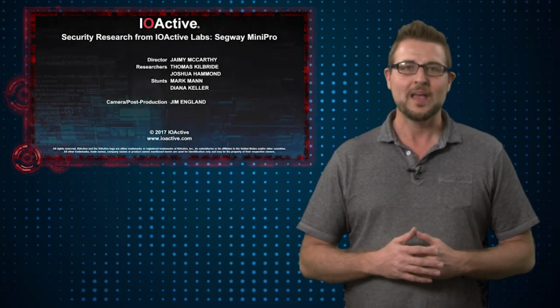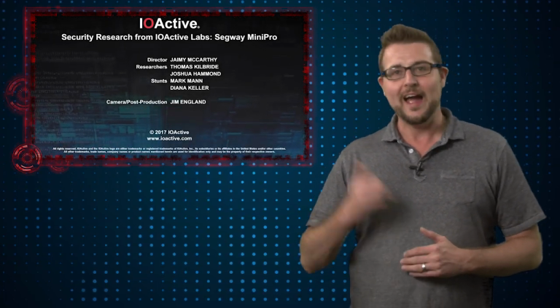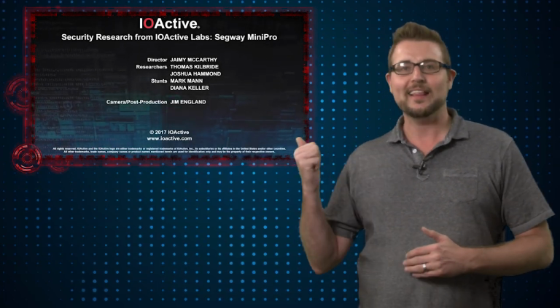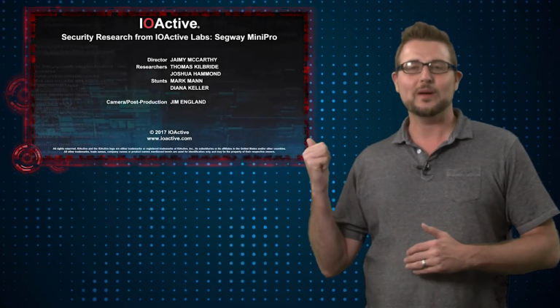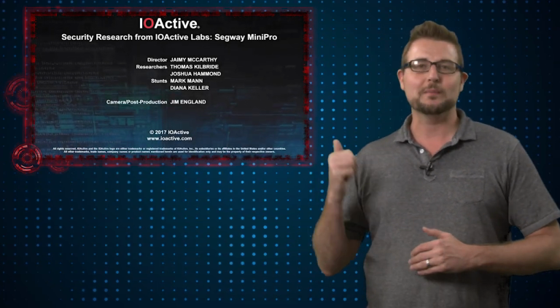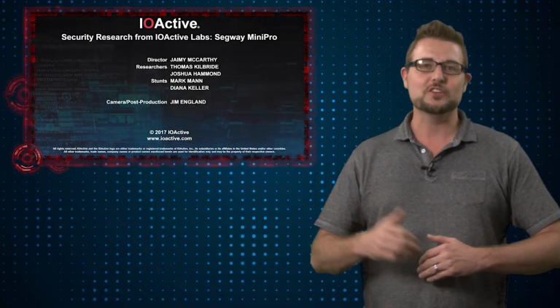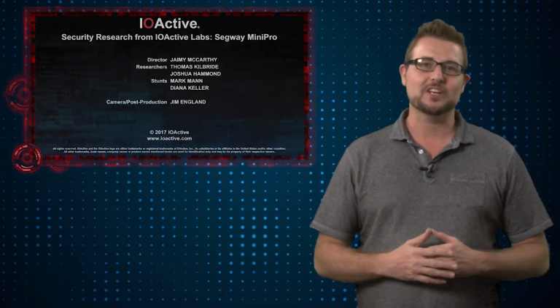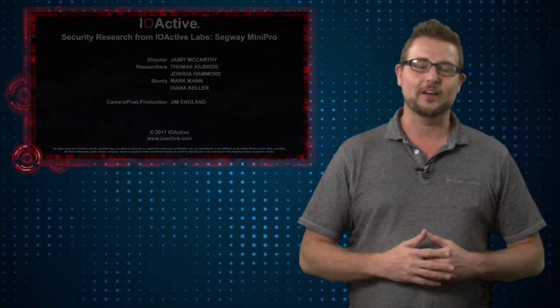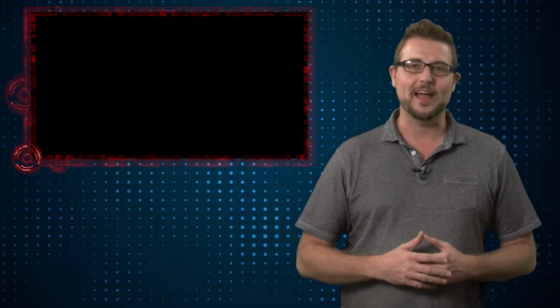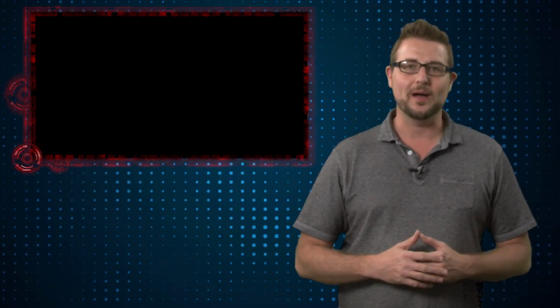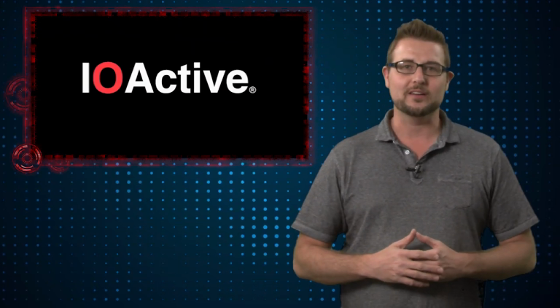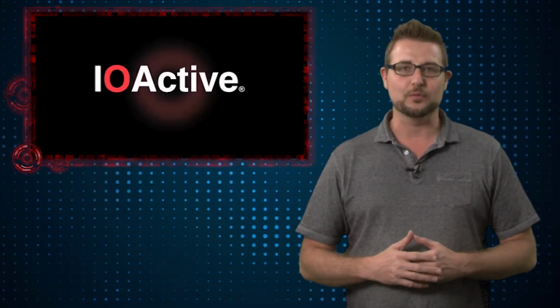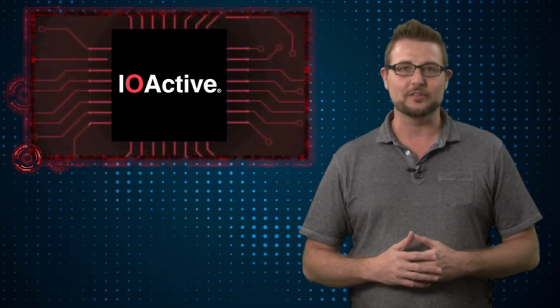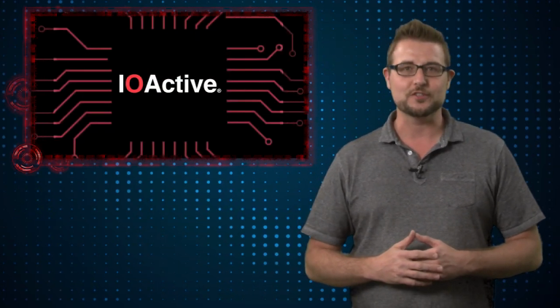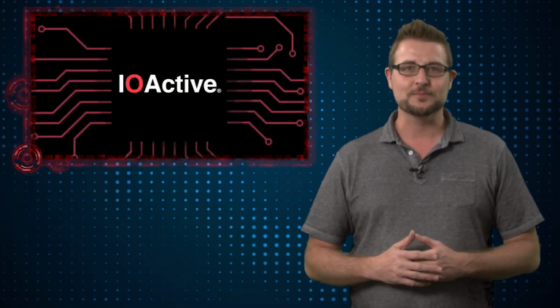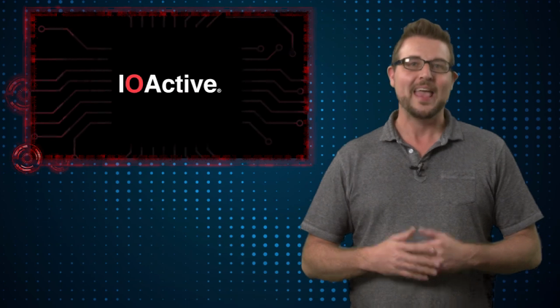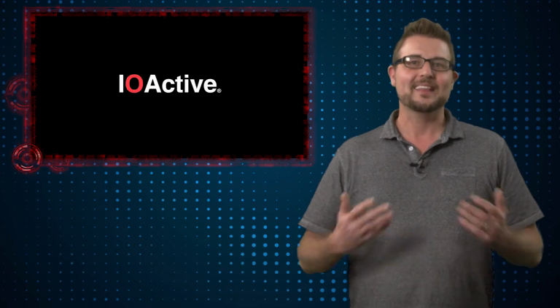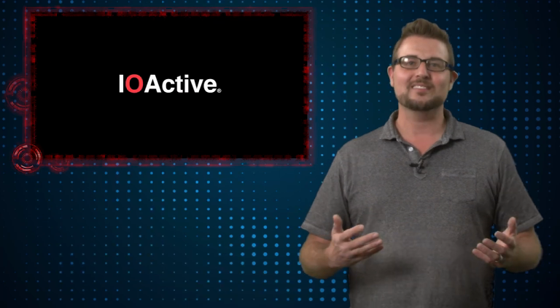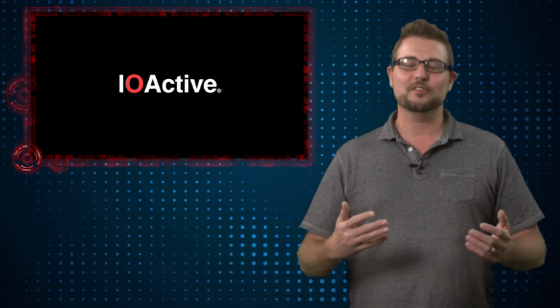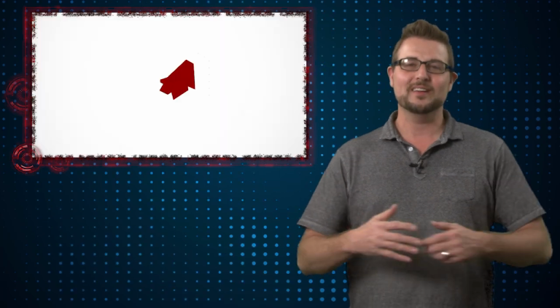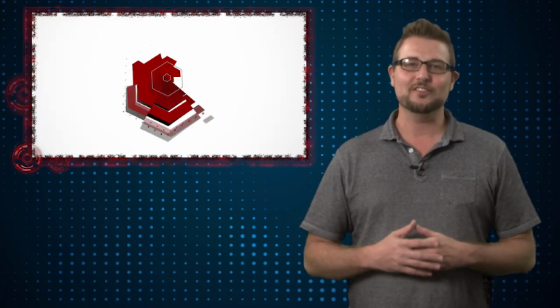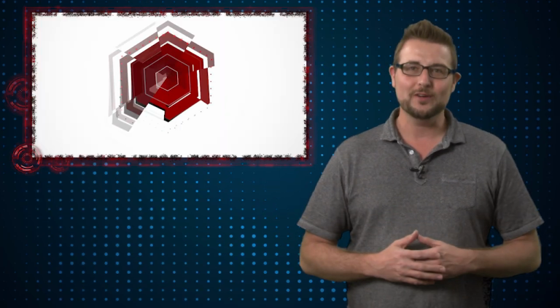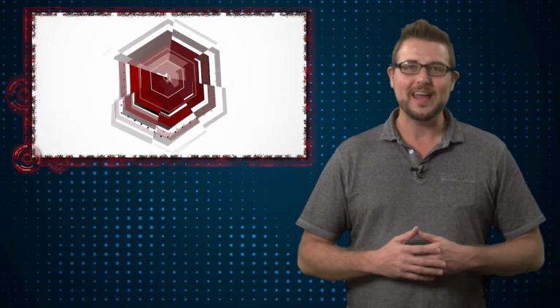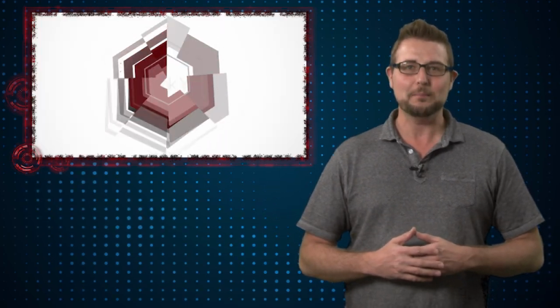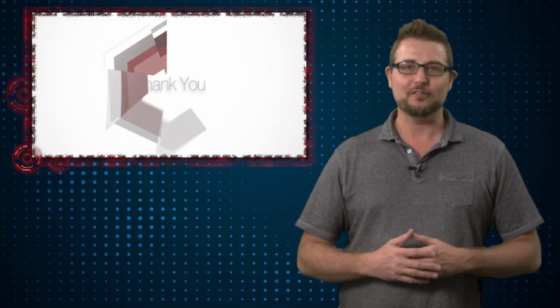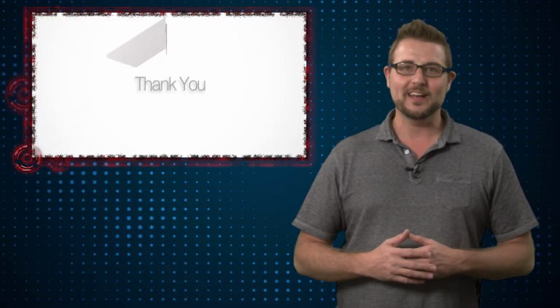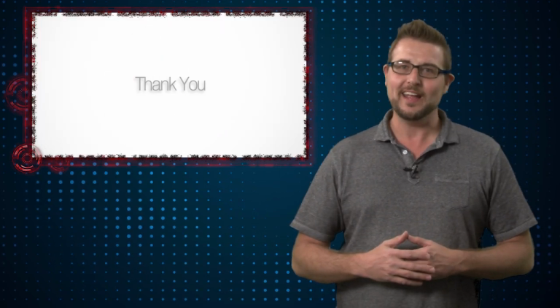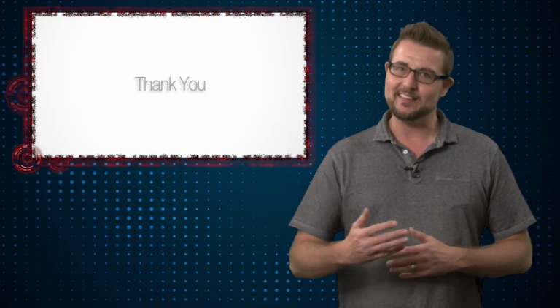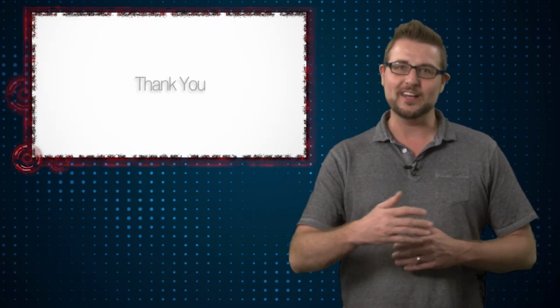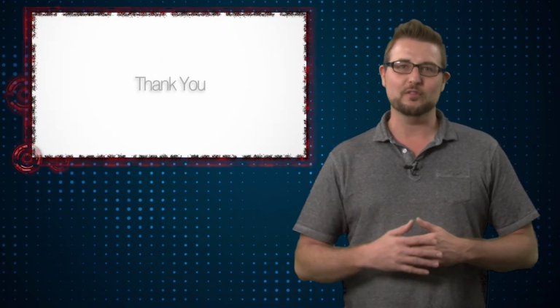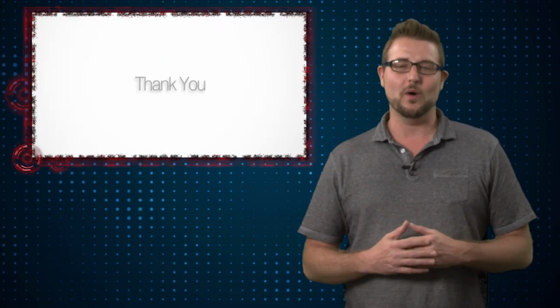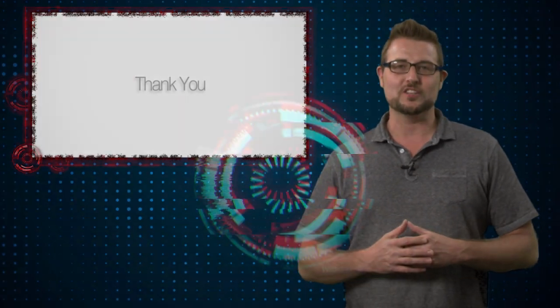I highly recommend you check out IoActive's research. That's it for today's story. Happy Friday and thank you for watching.